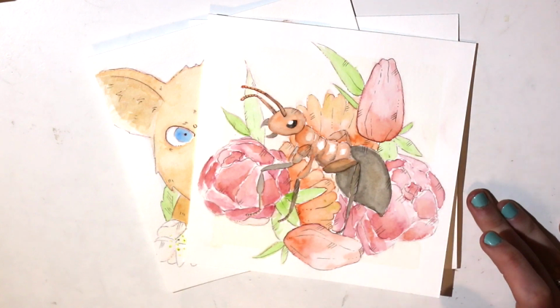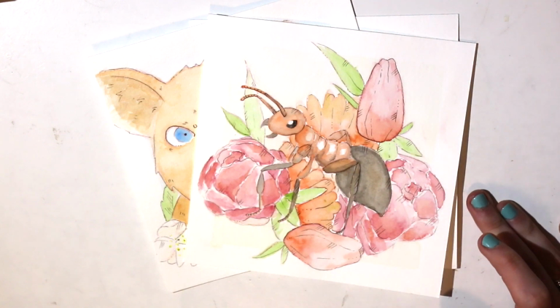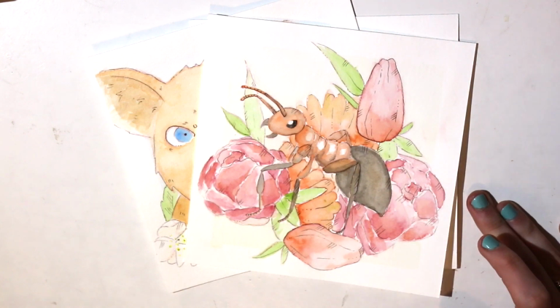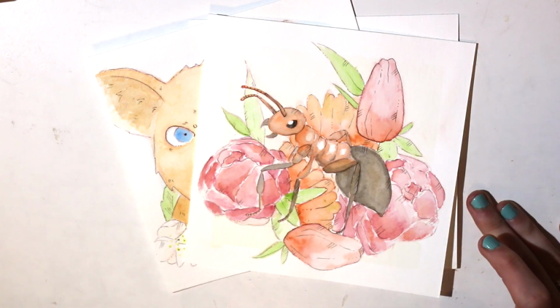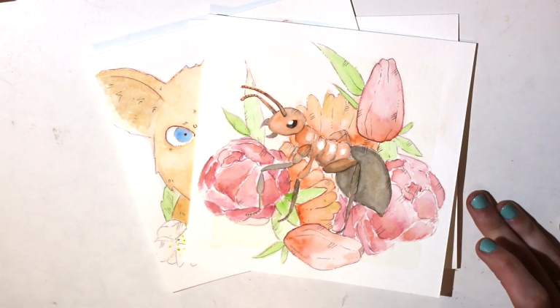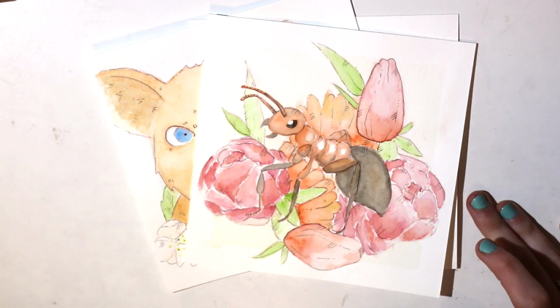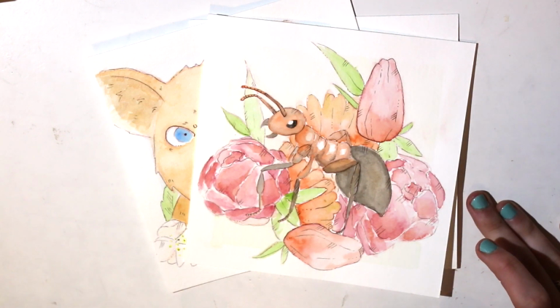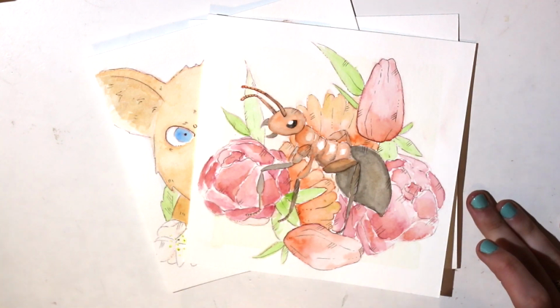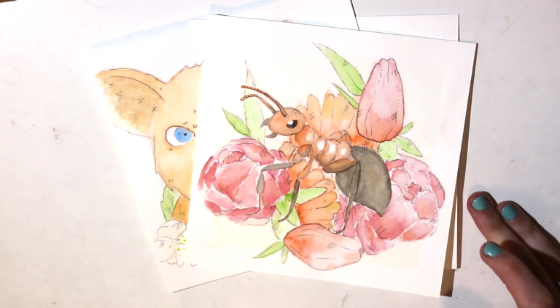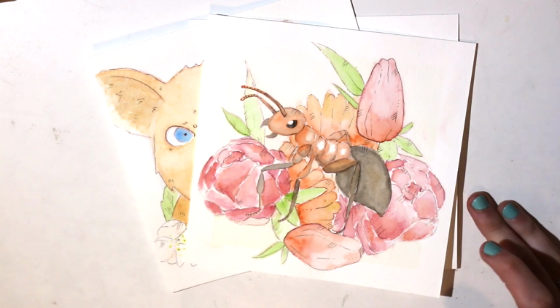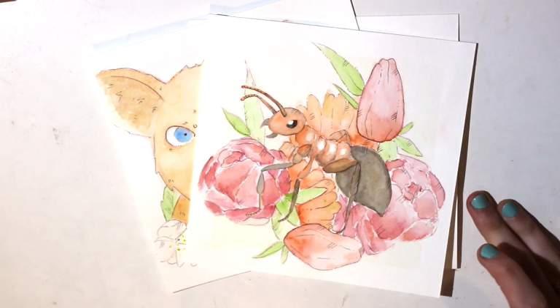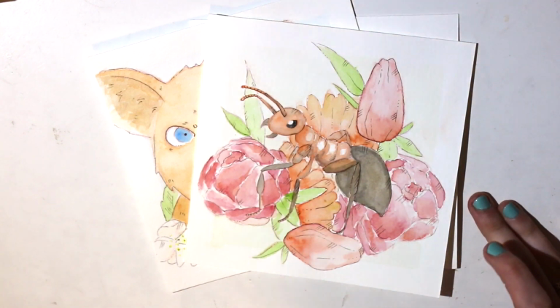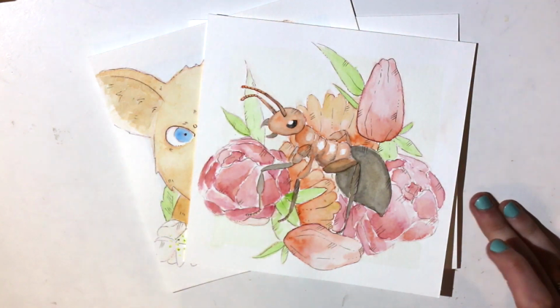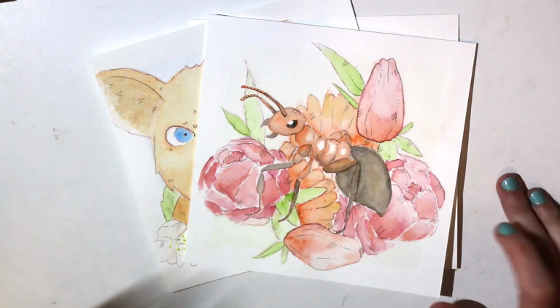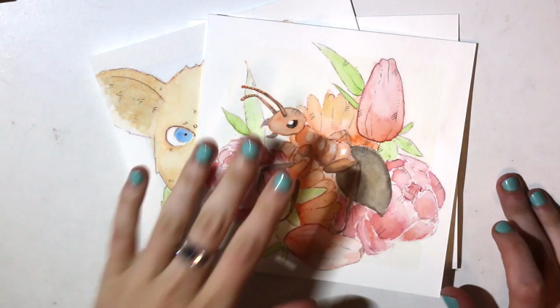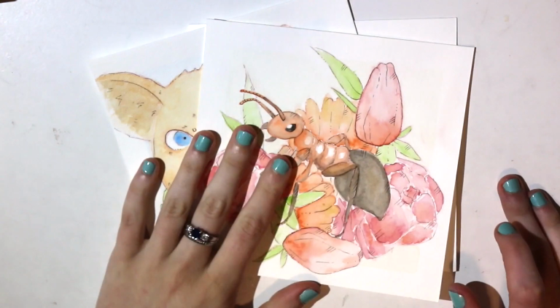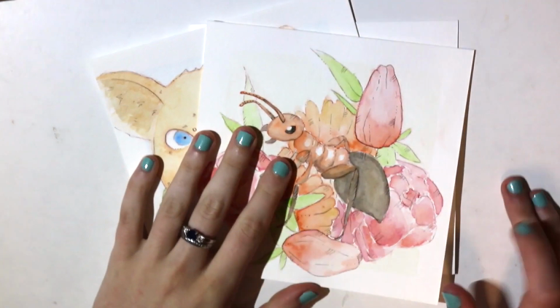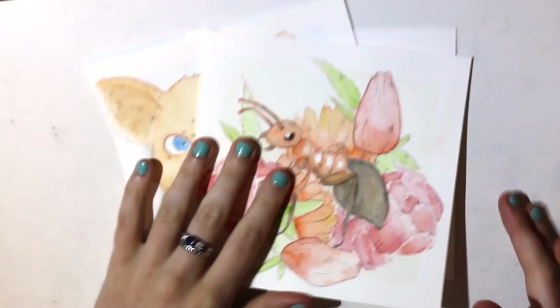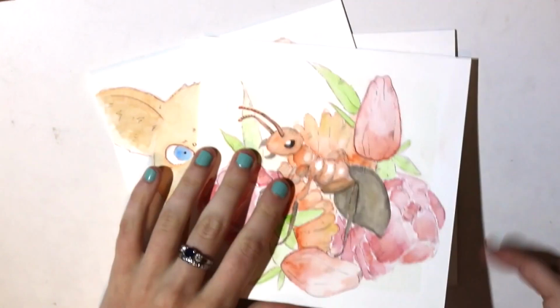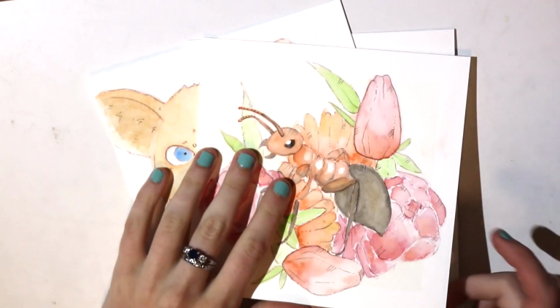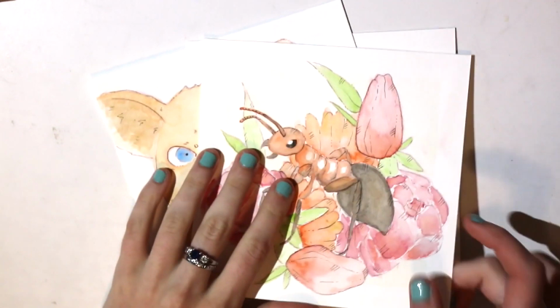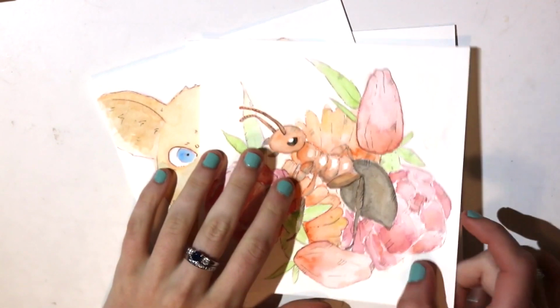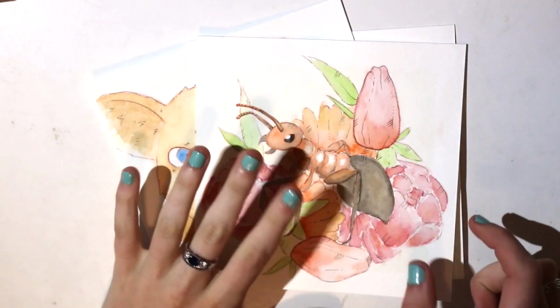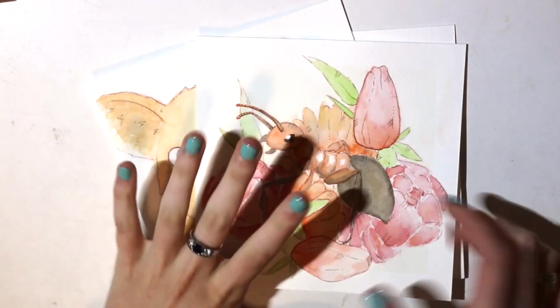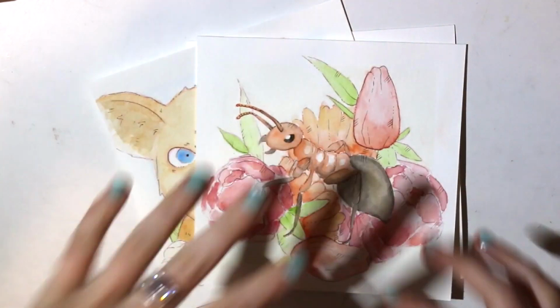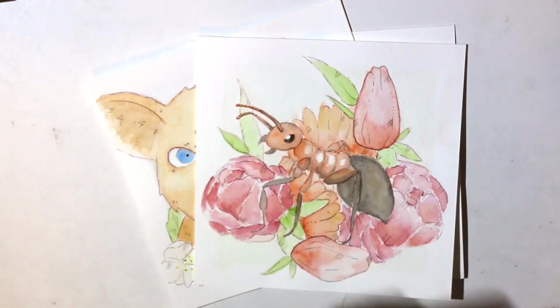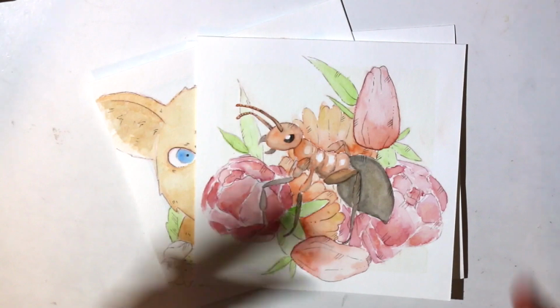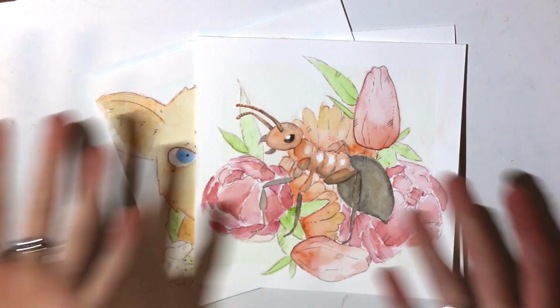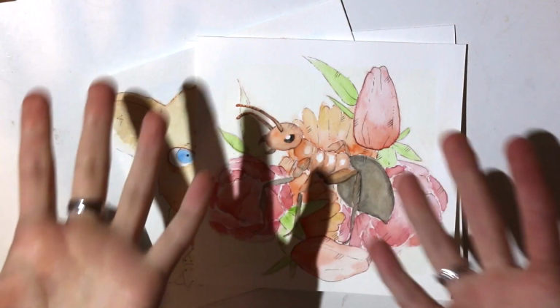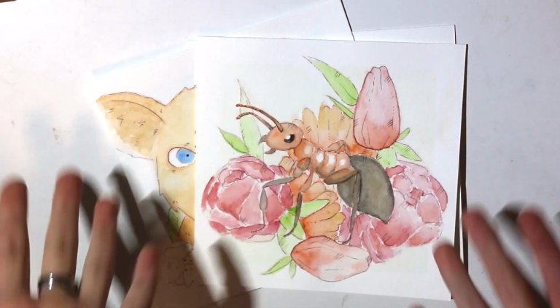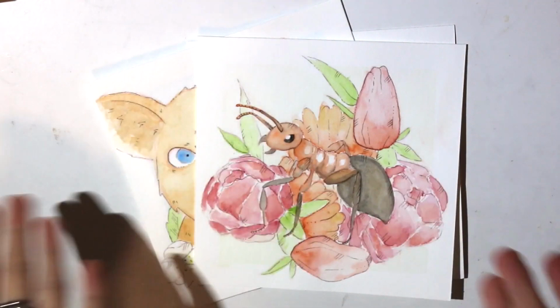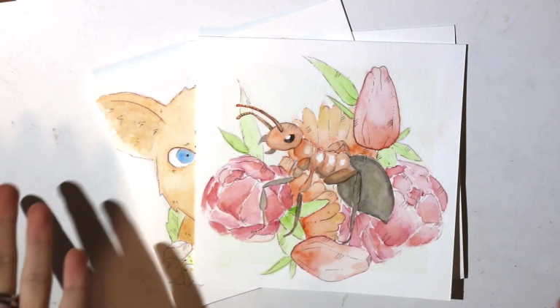Hello guys, welcome to my channel. My name is Melody and this is my art.